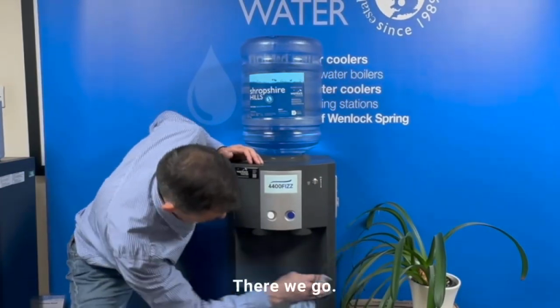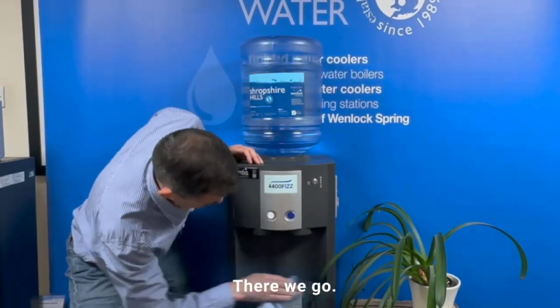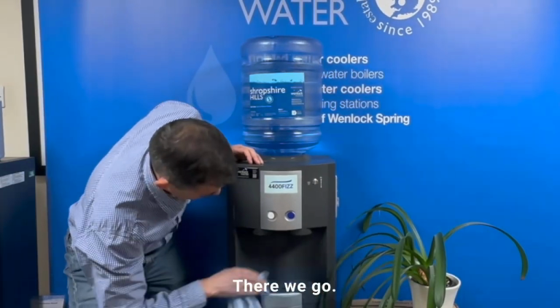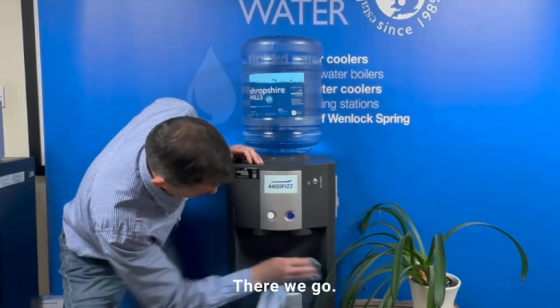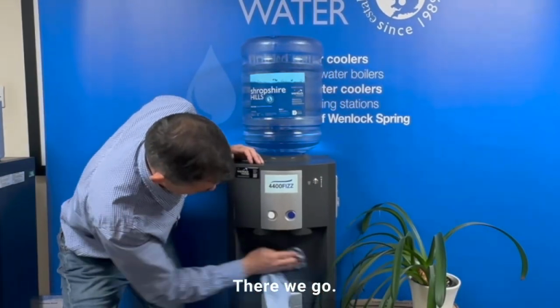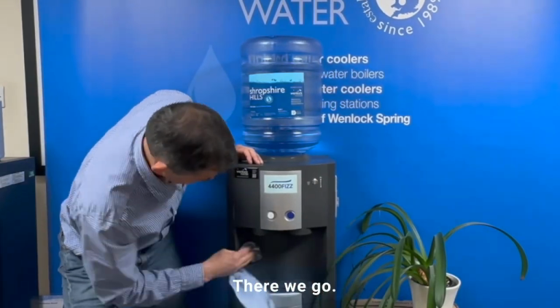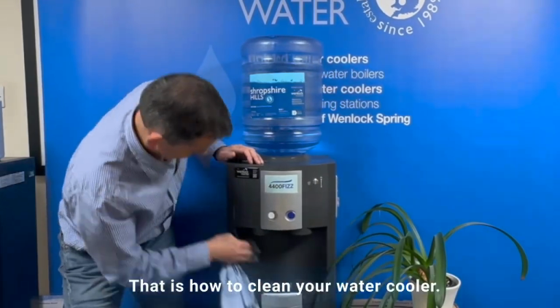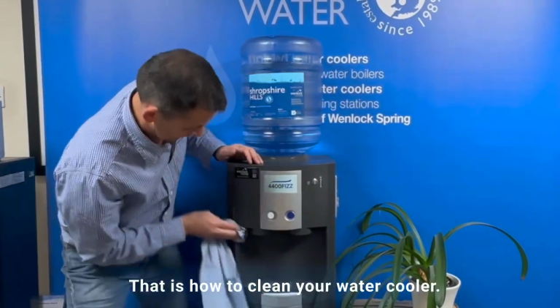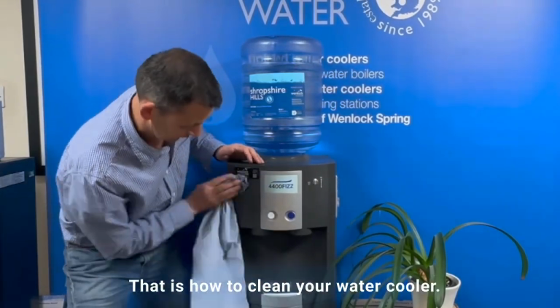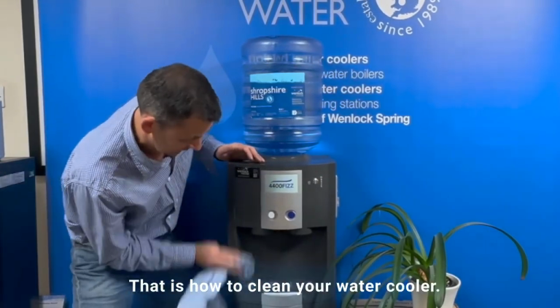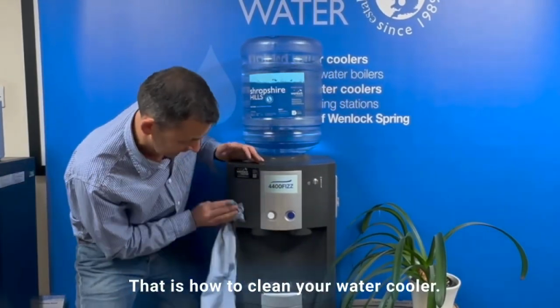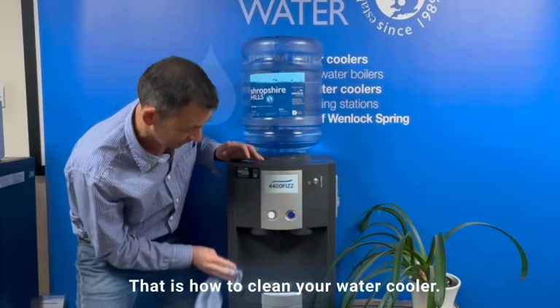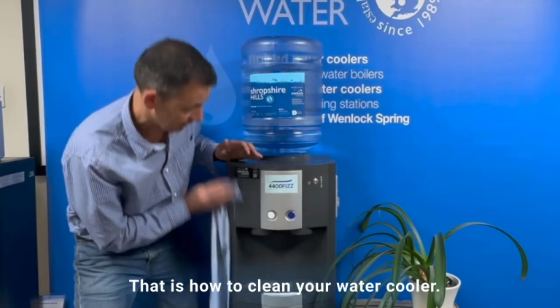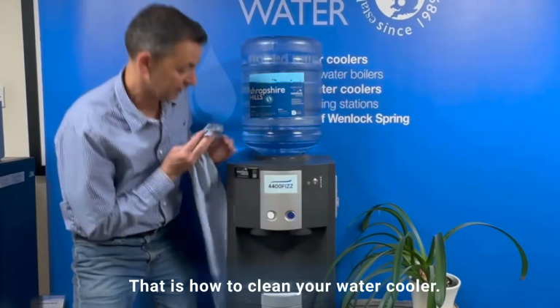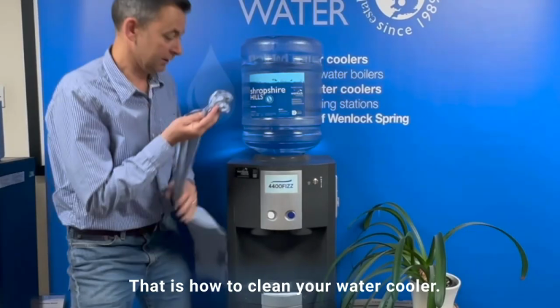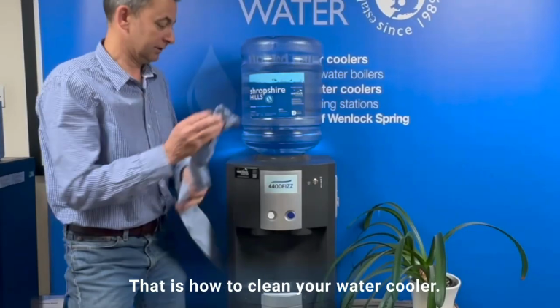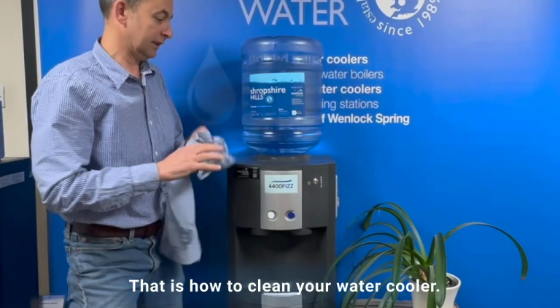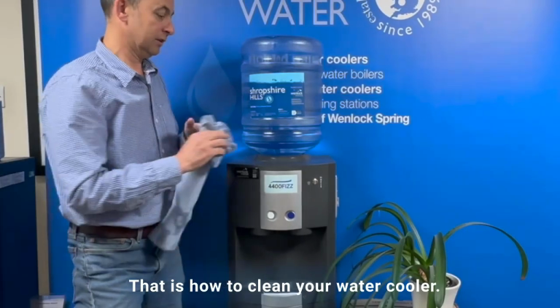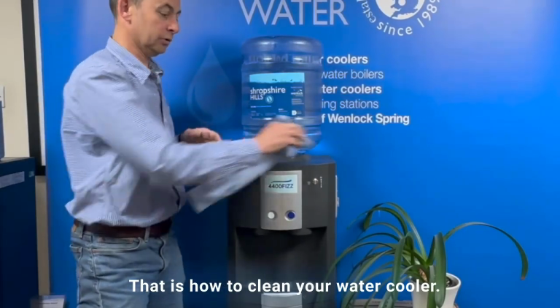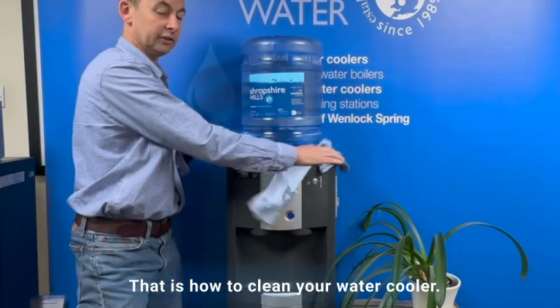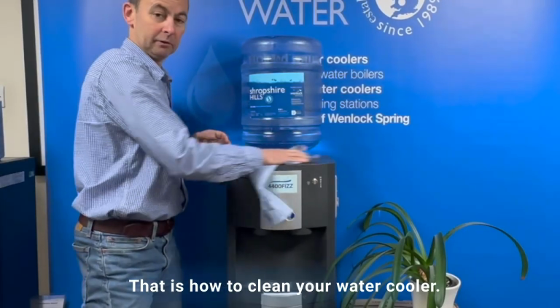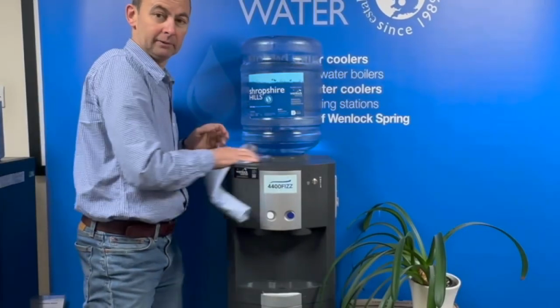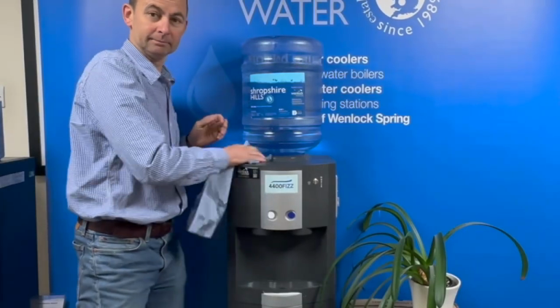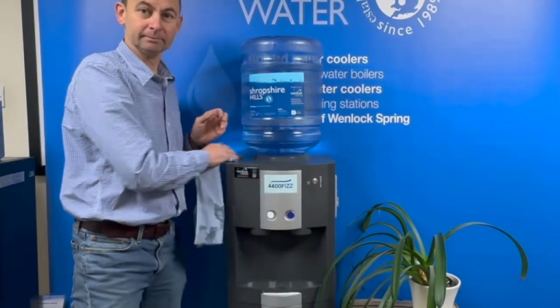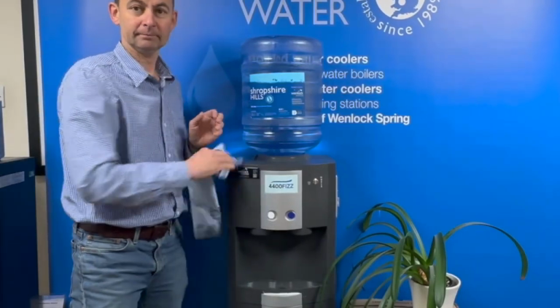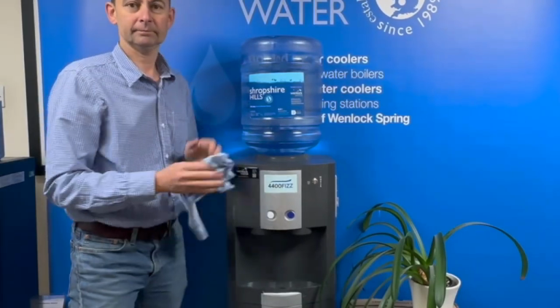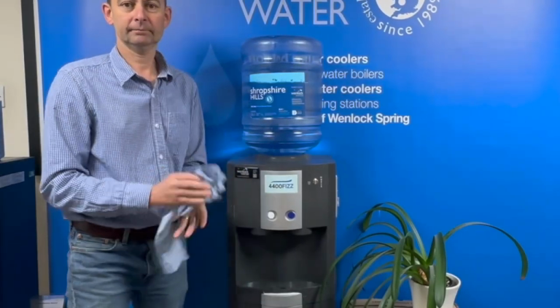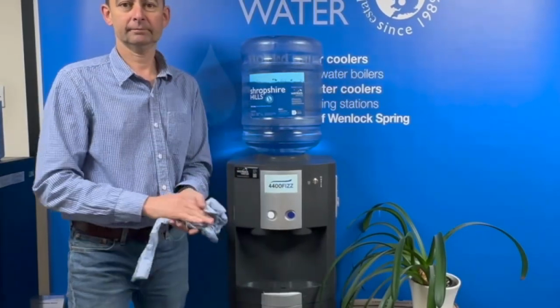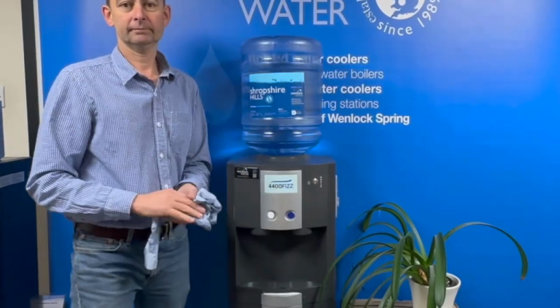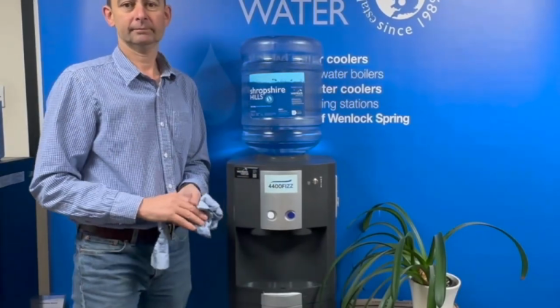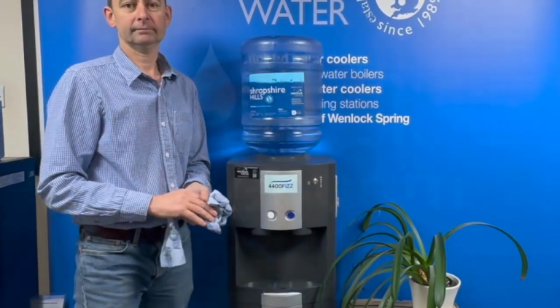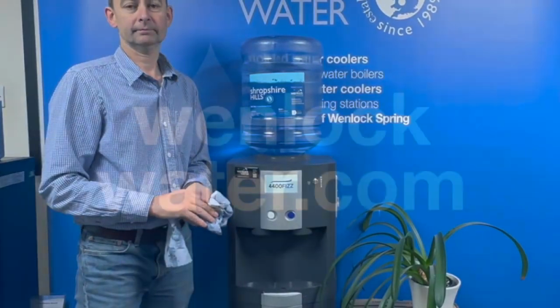That is how to clean your water cooler — that is pretty nice.